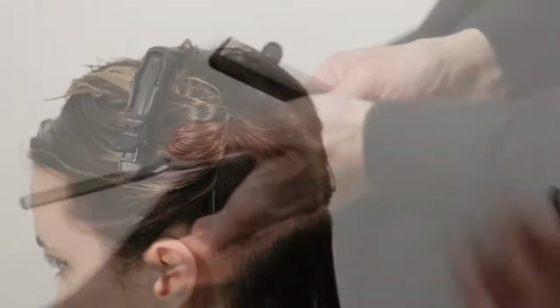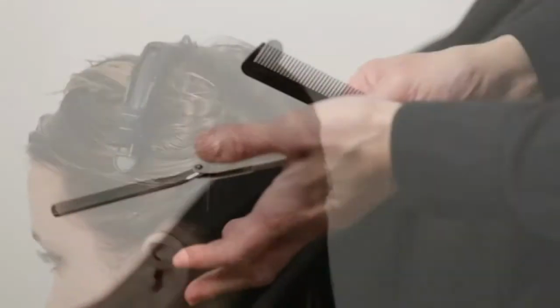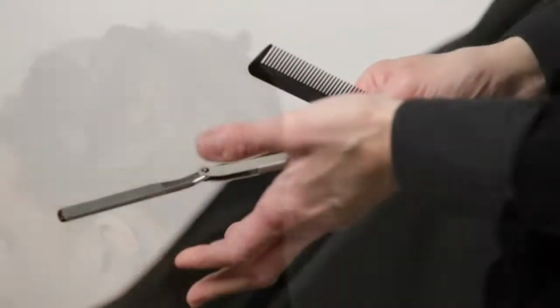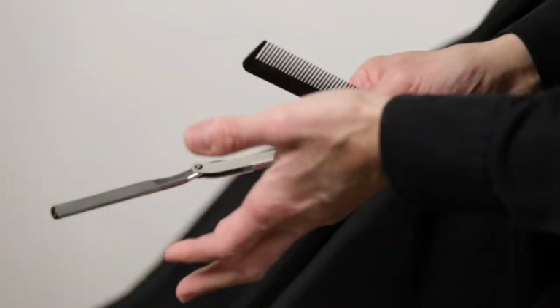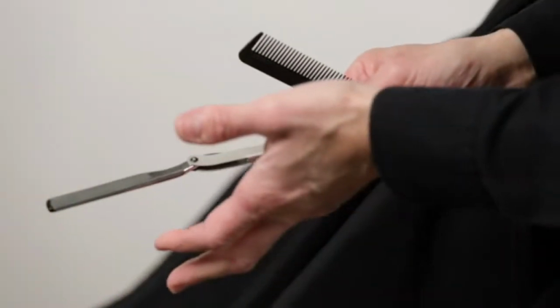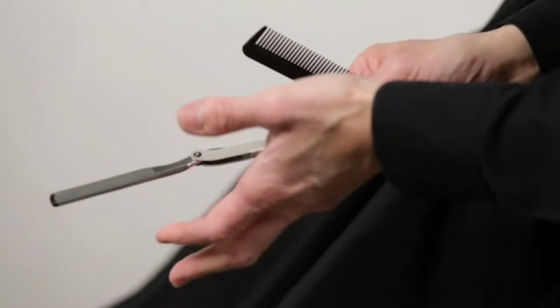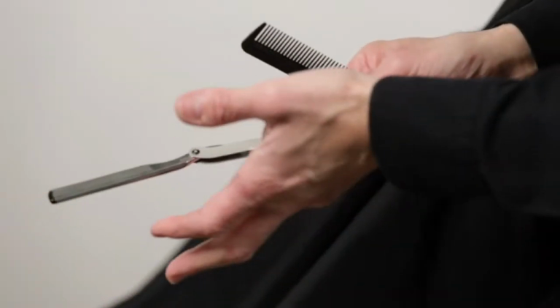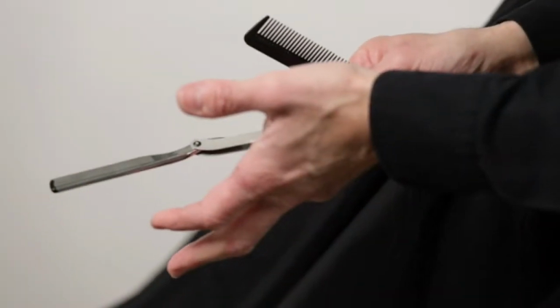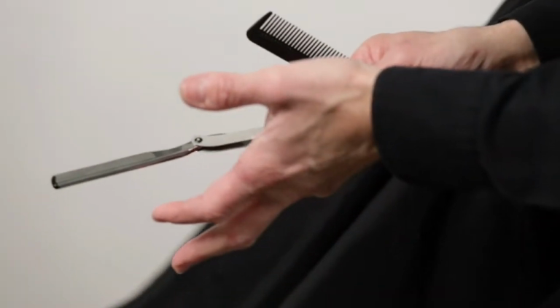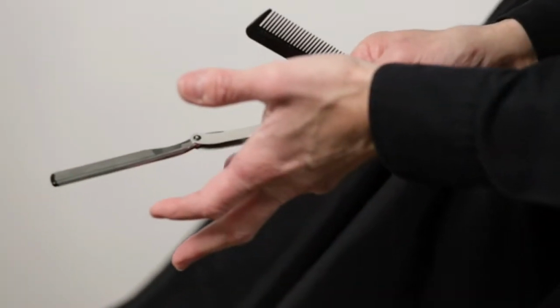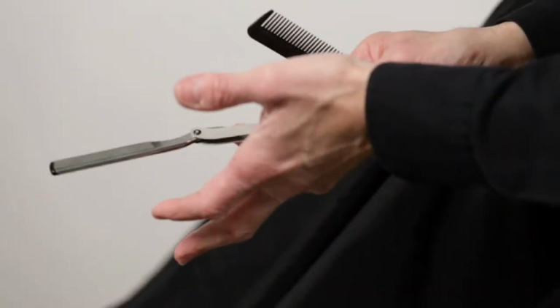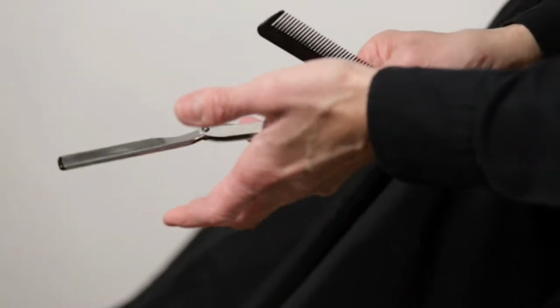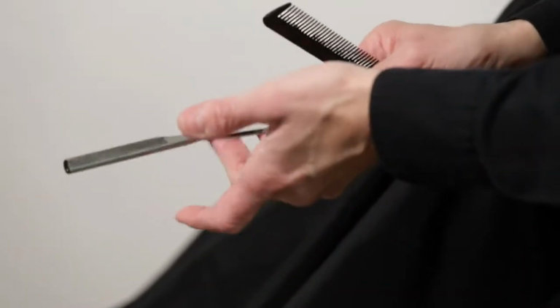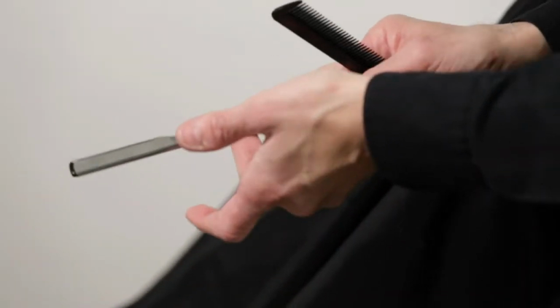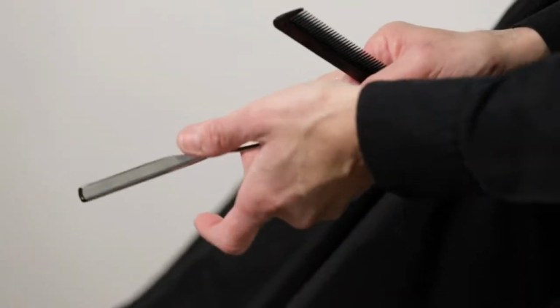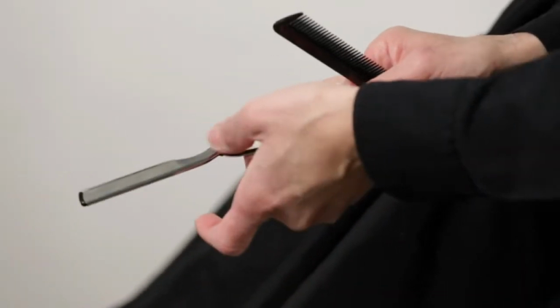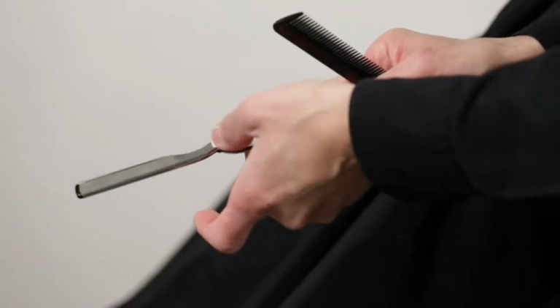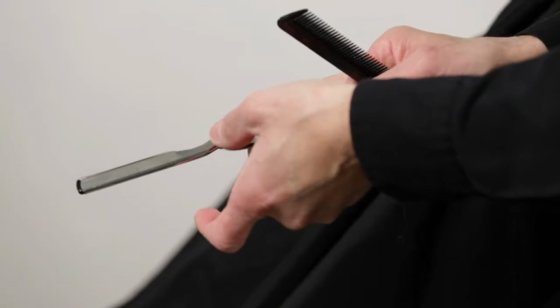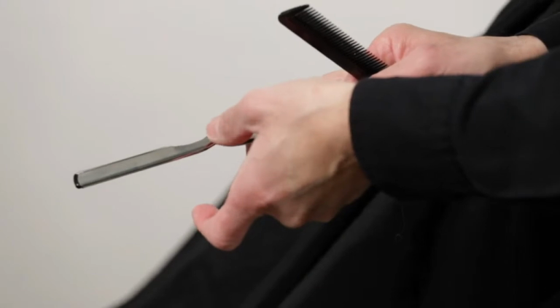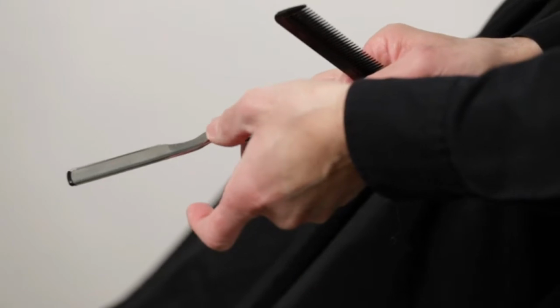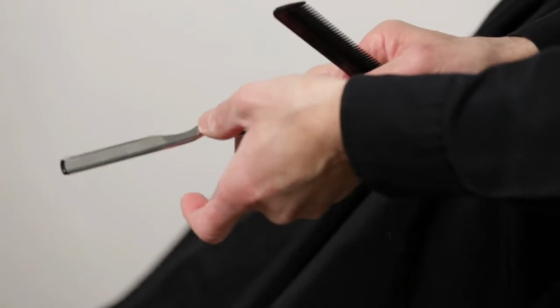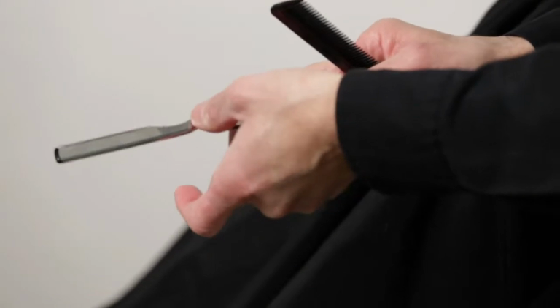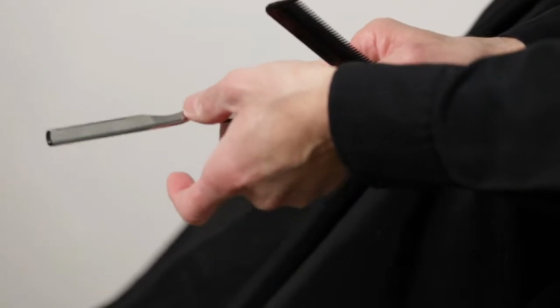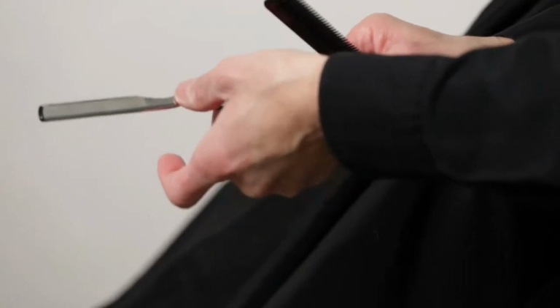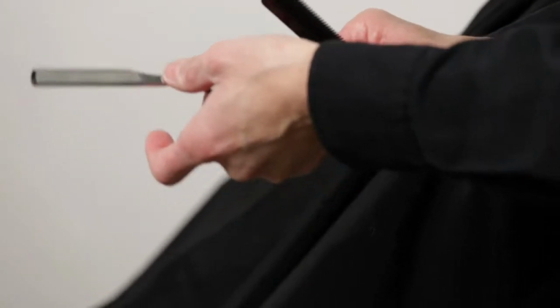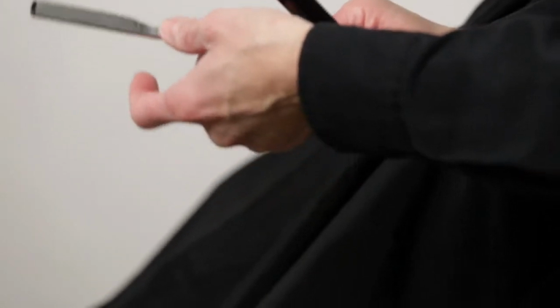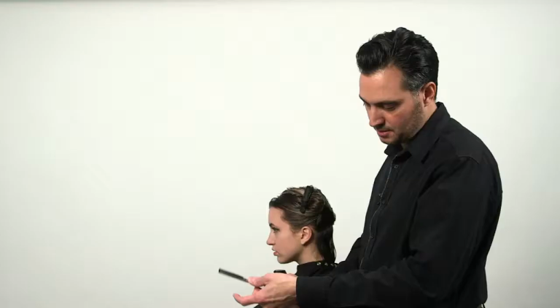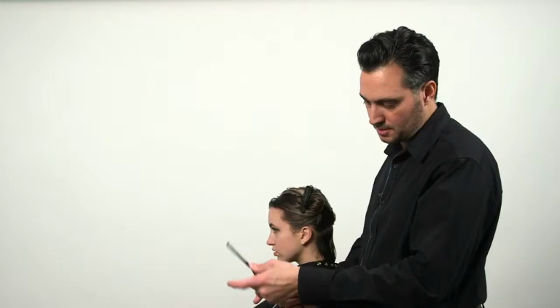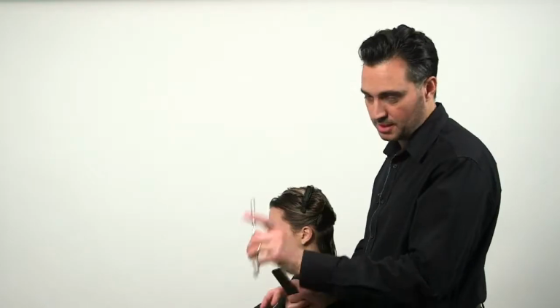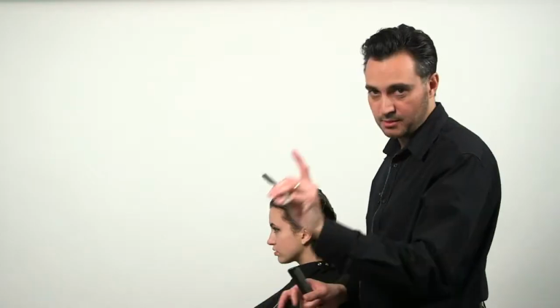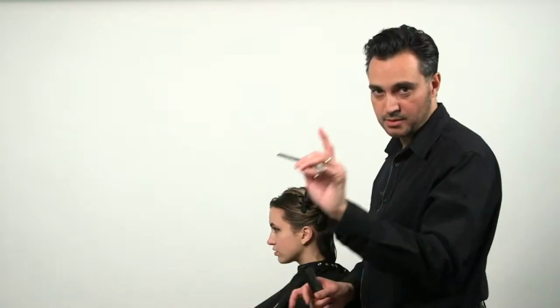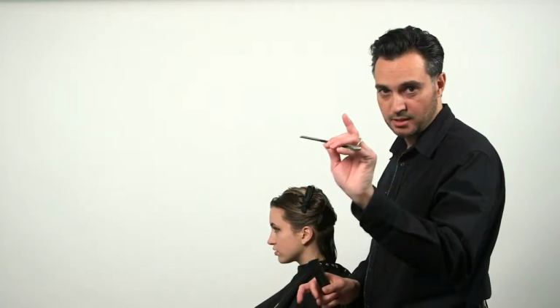You put the pinky behind the razor, and you put your thumb on the pivot — and that's how it's held.